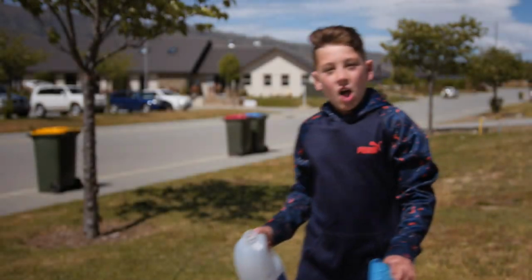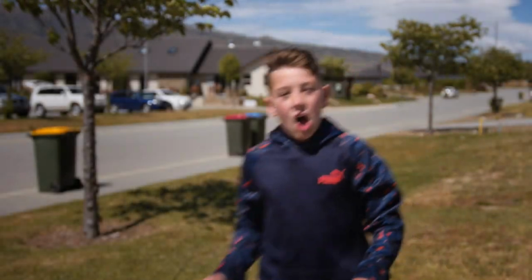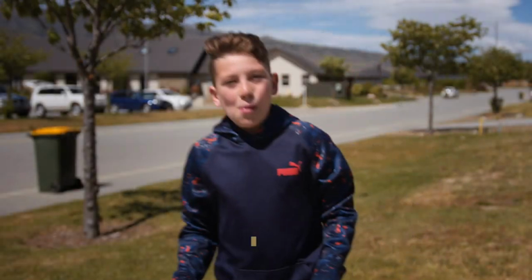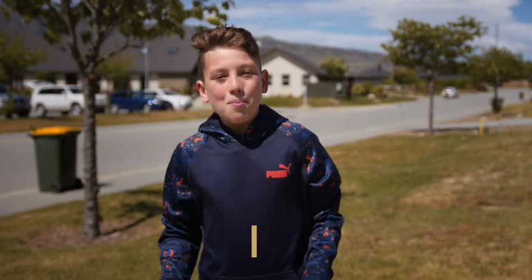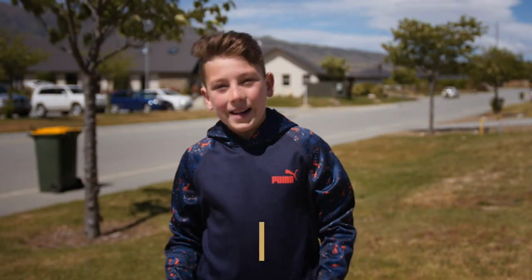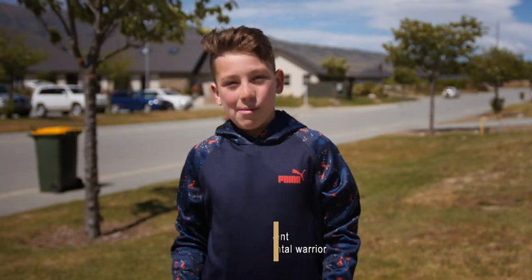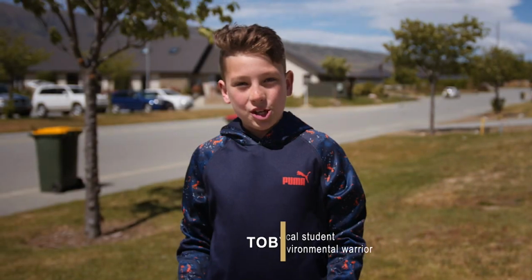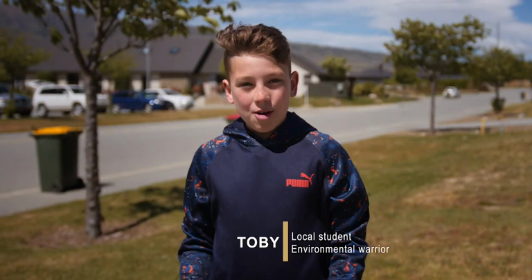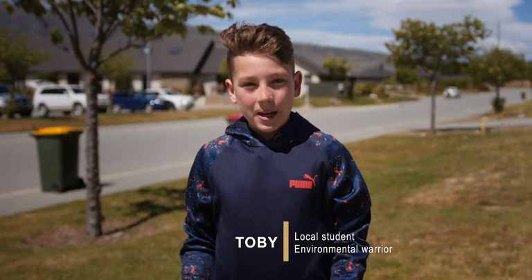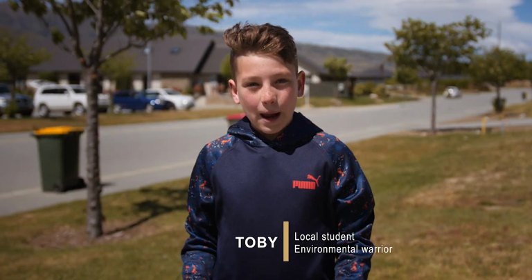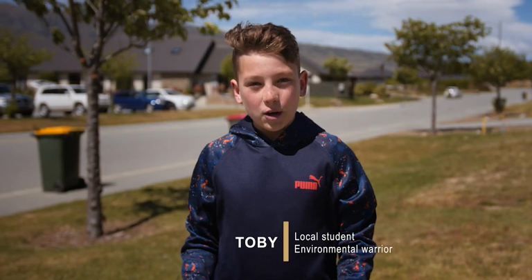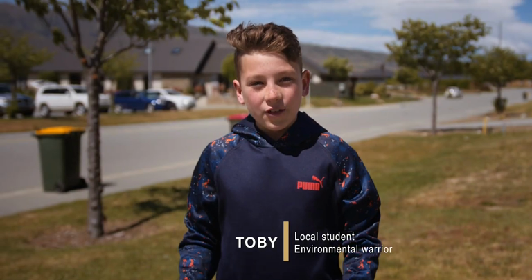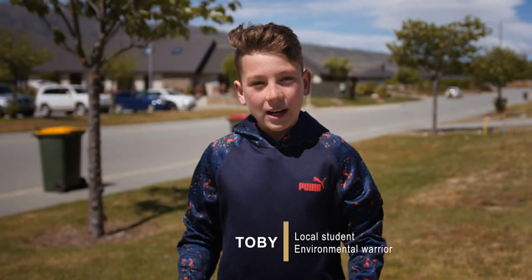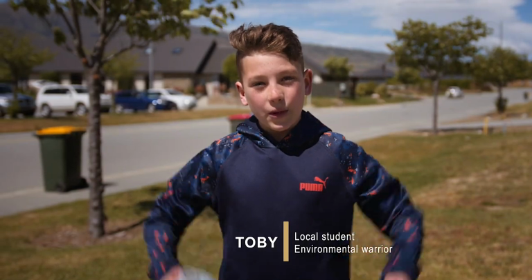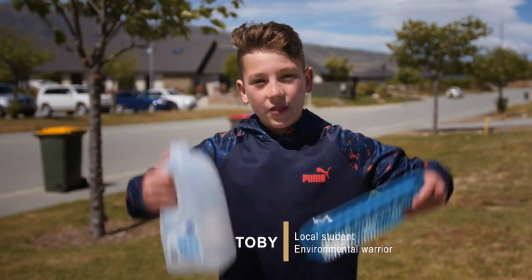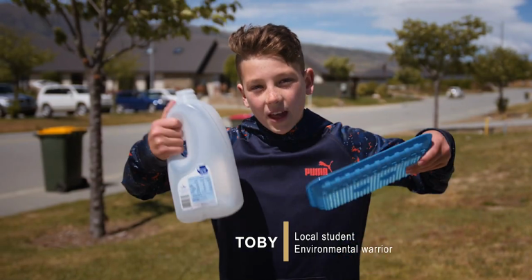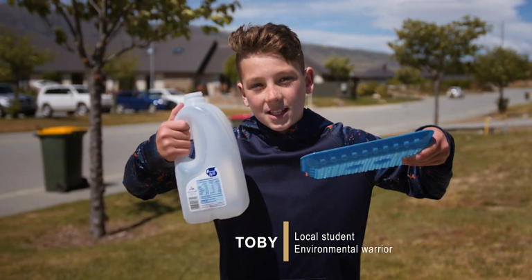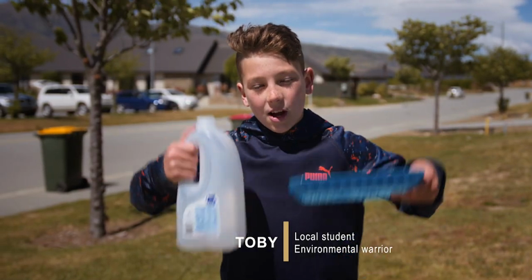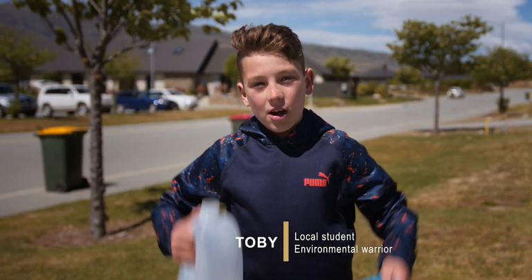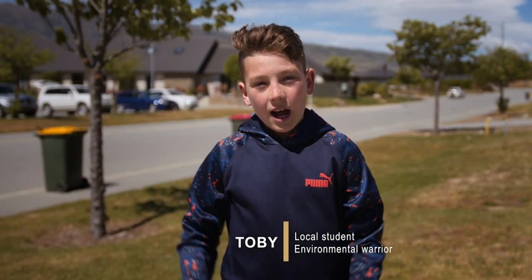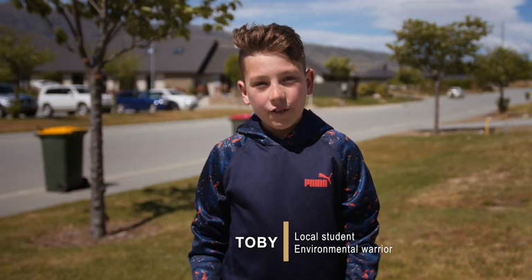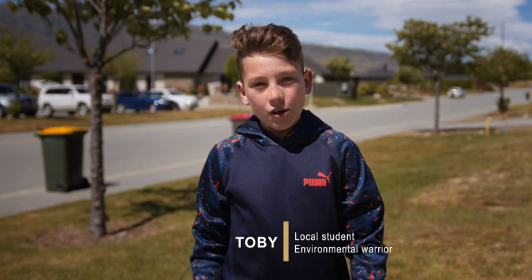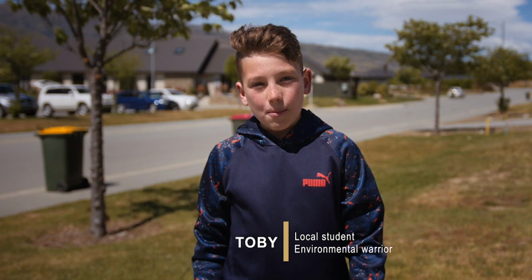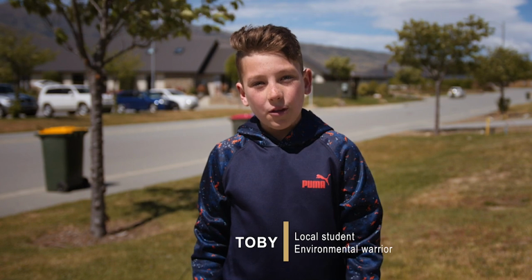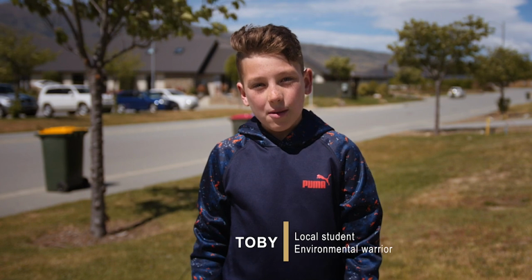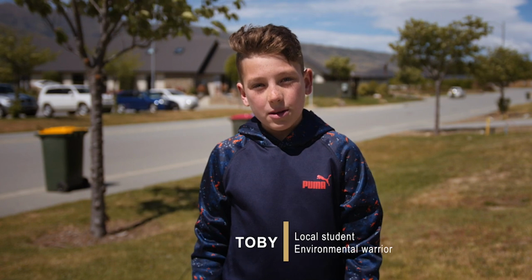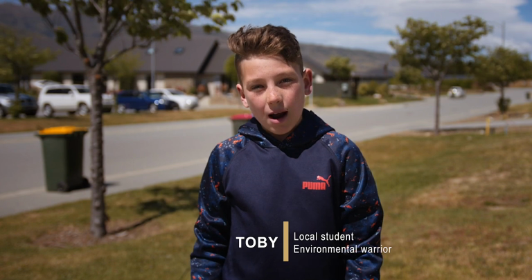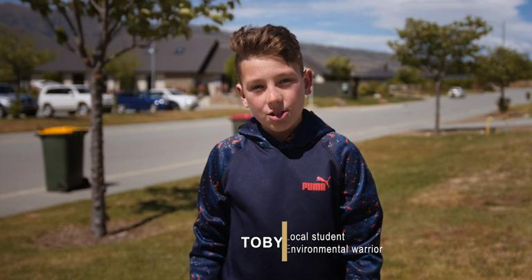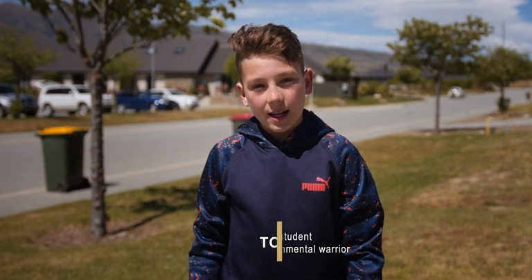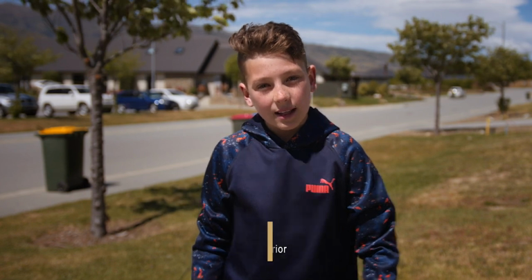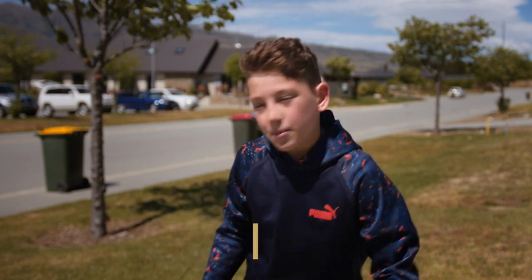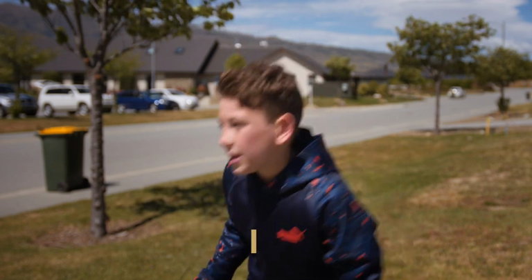Hi, my name is Toby and I'm going to find out where these go after I put them in my recycling bin.